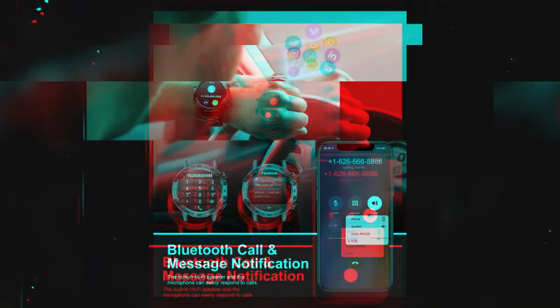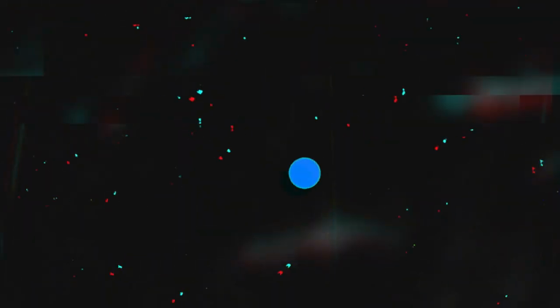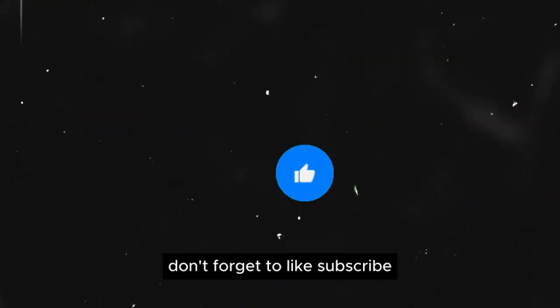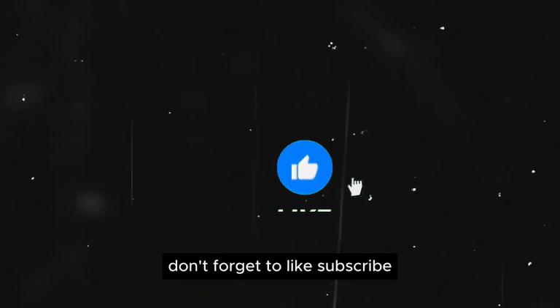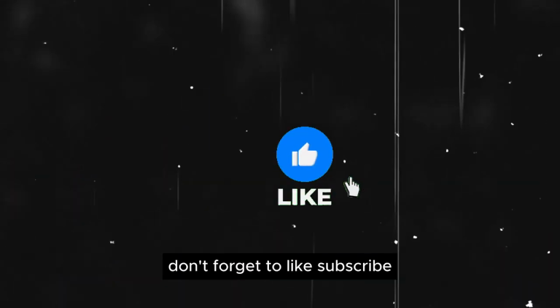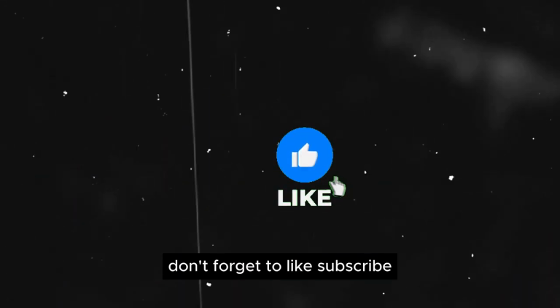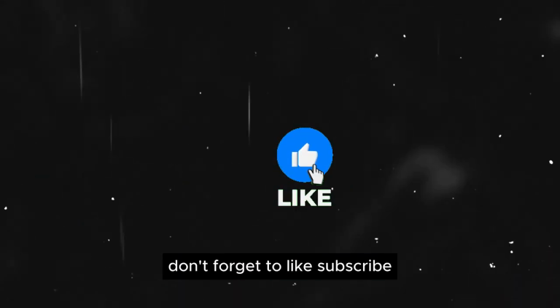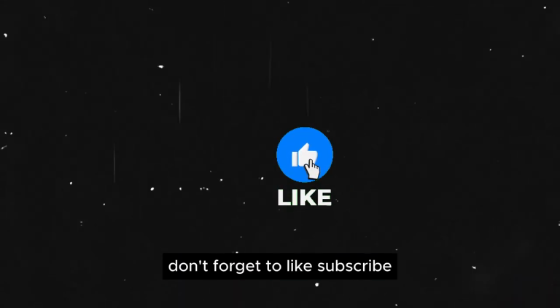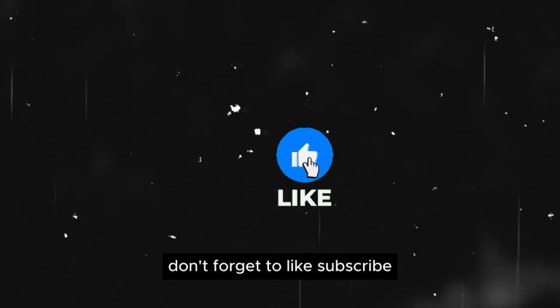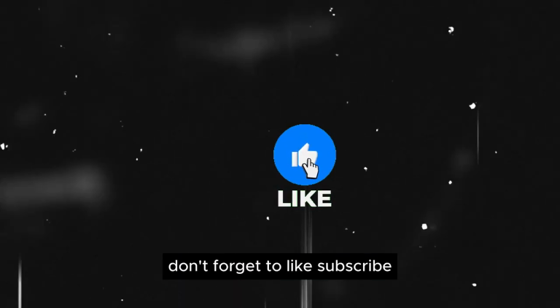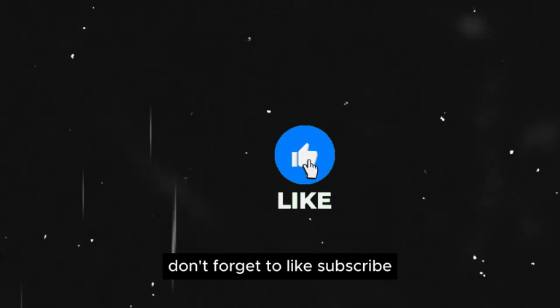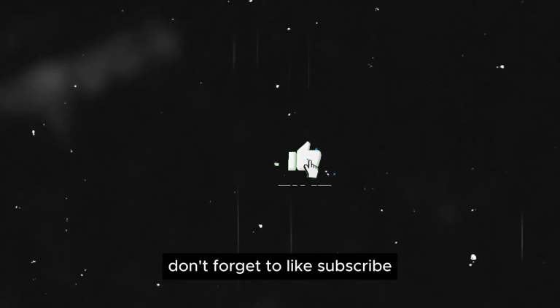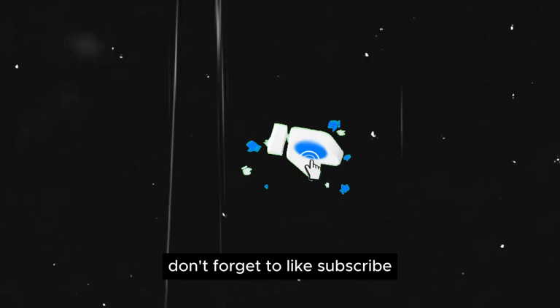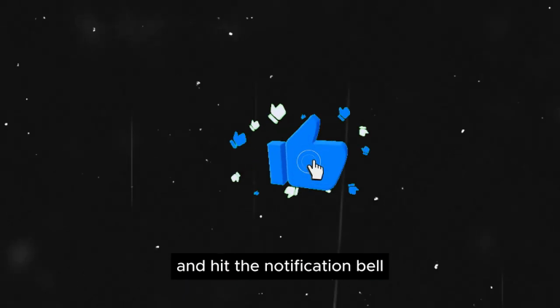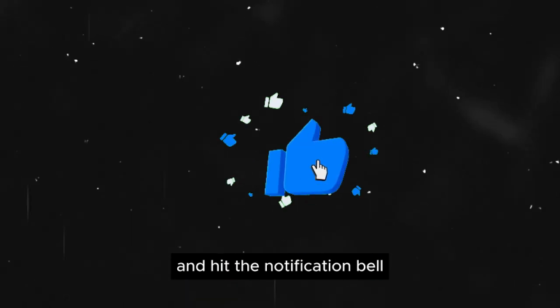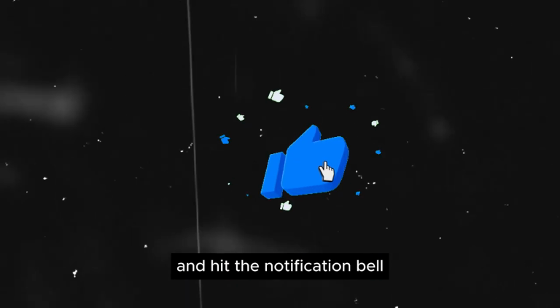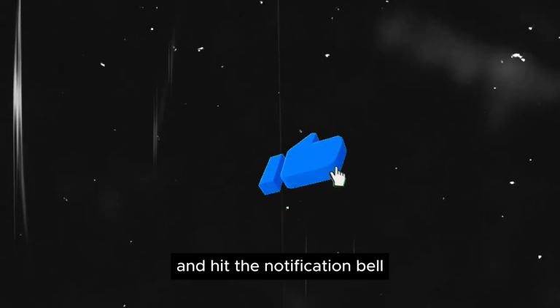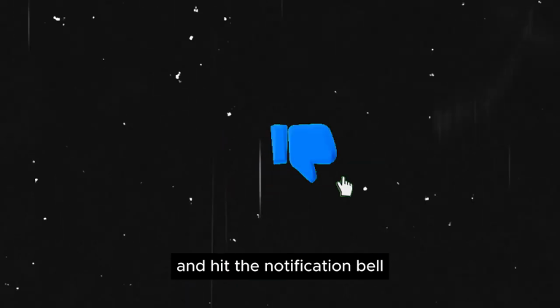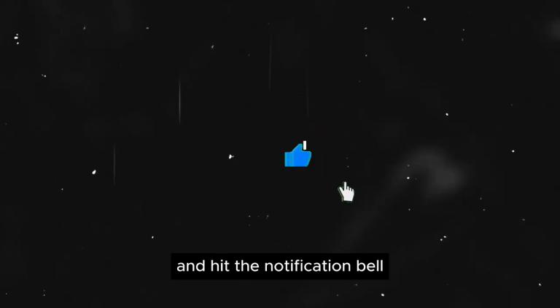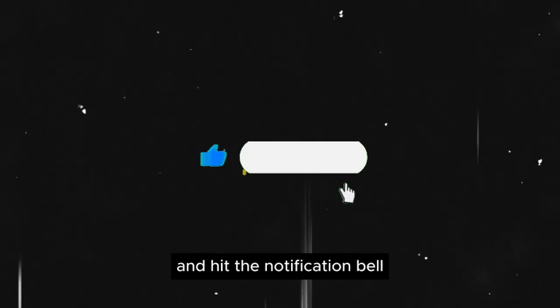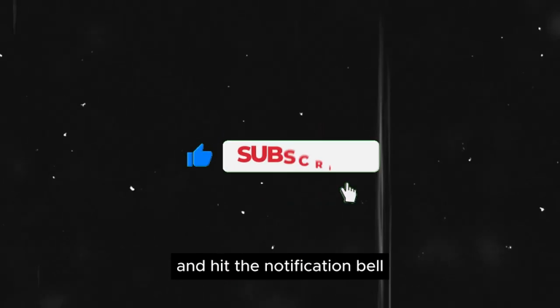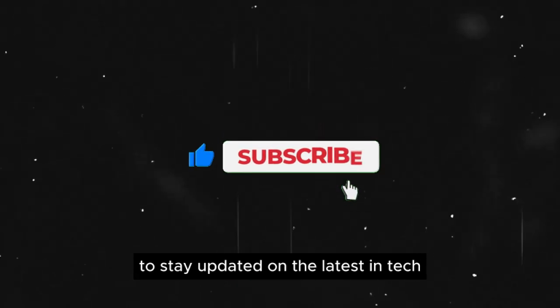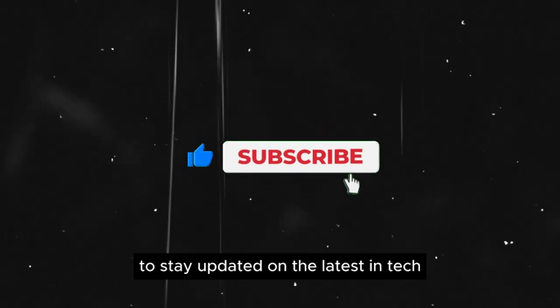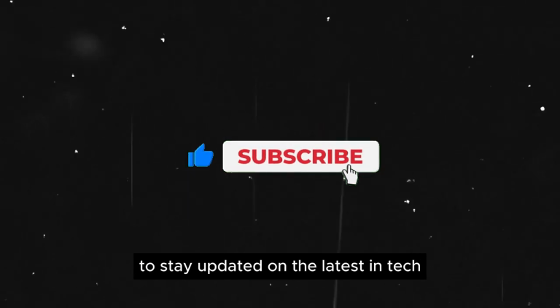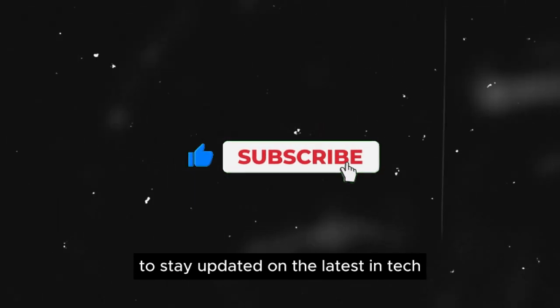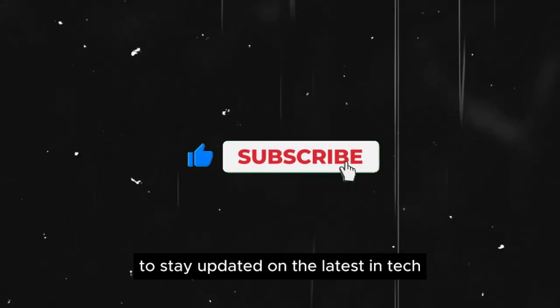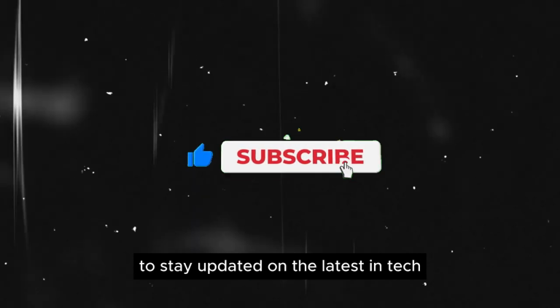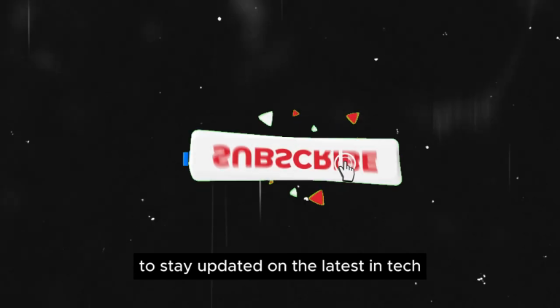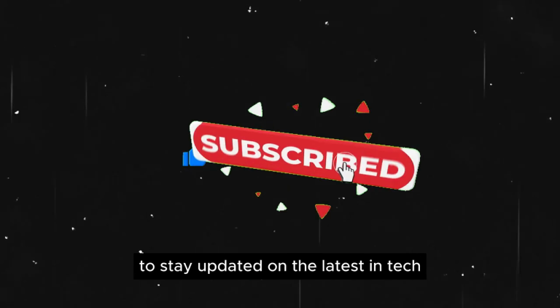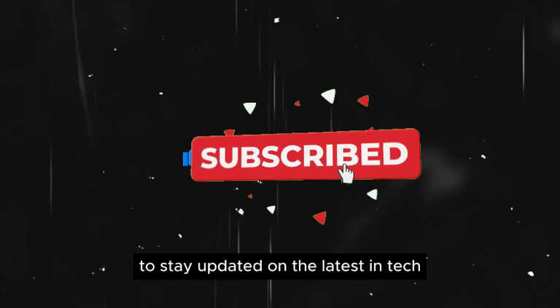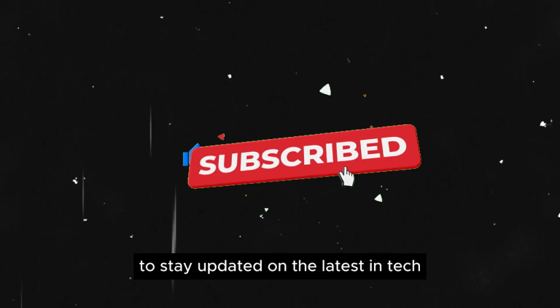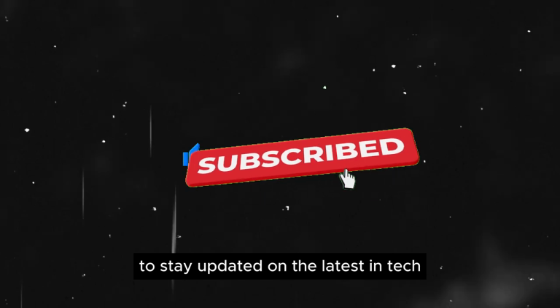Don't forget to like, subscribe, and hit the notification bell to stay updated on the latest in tech.